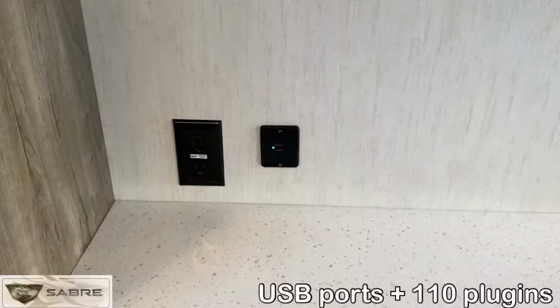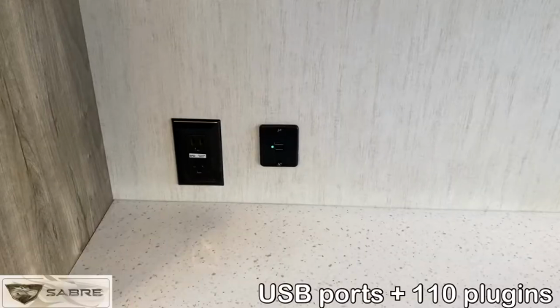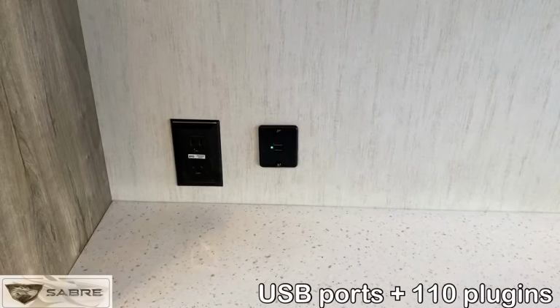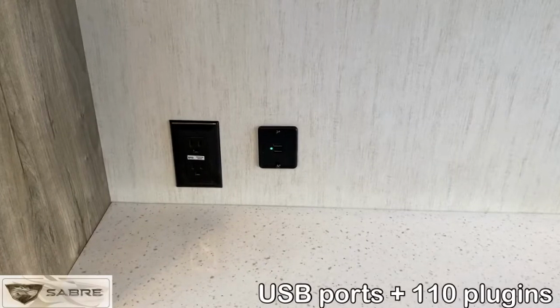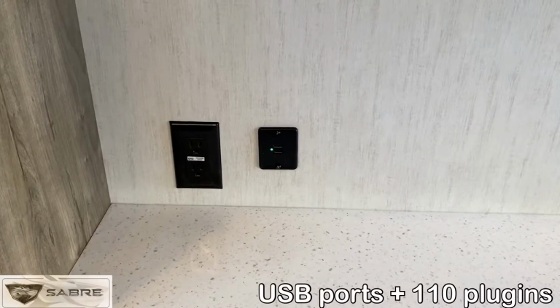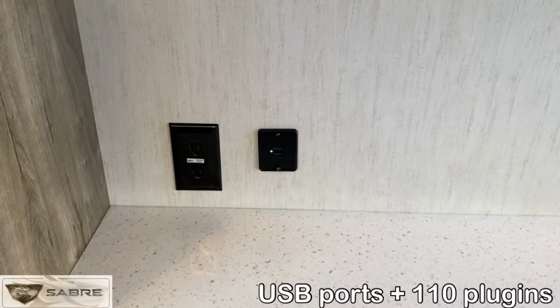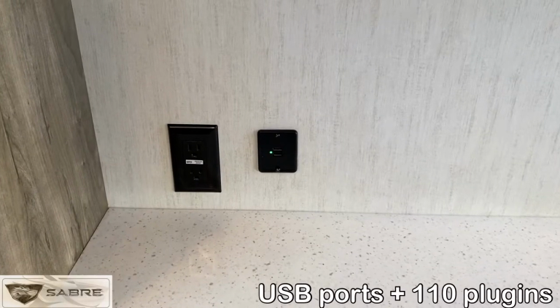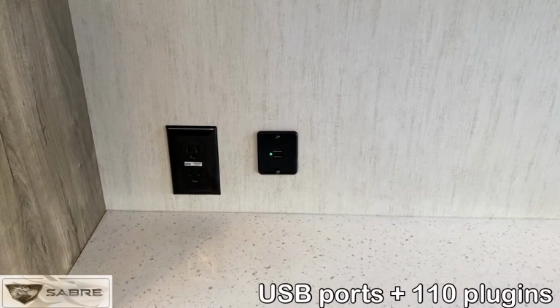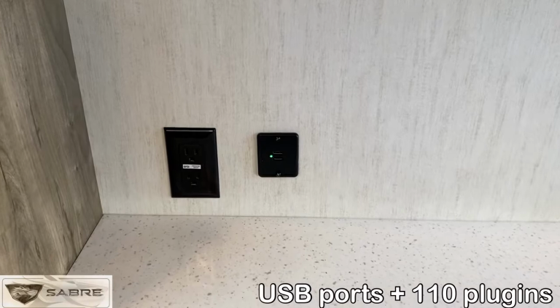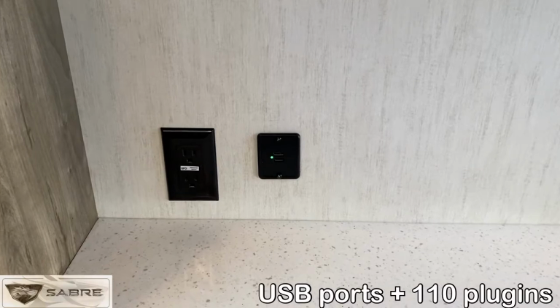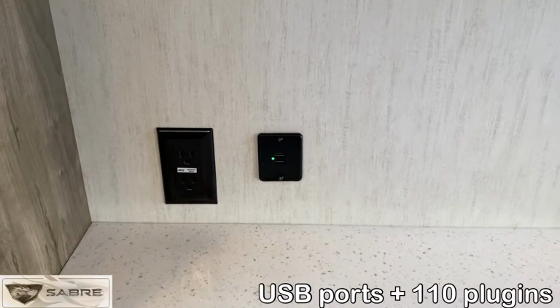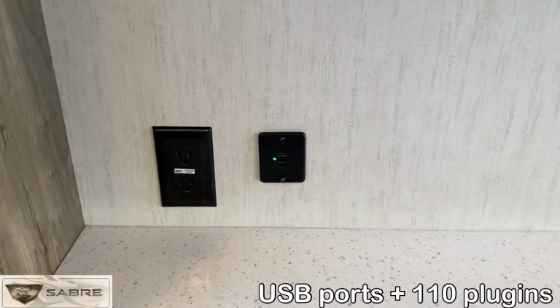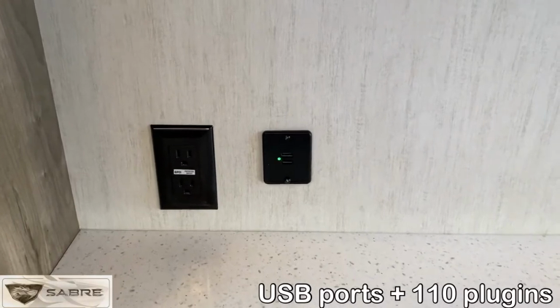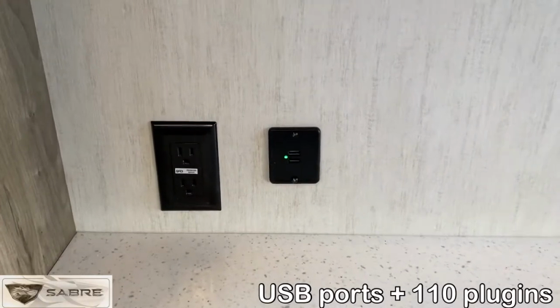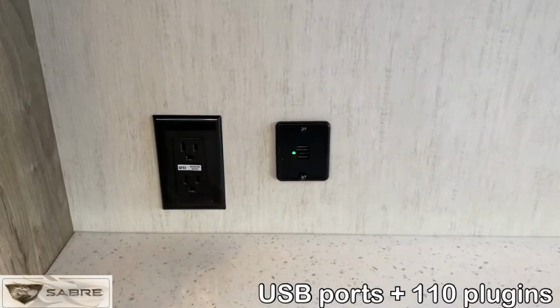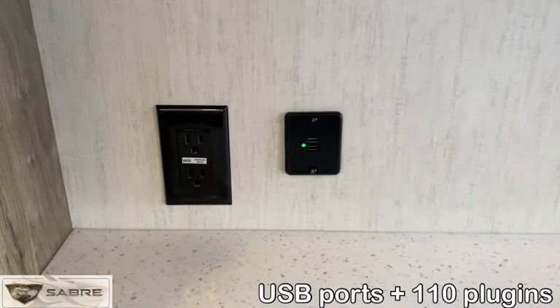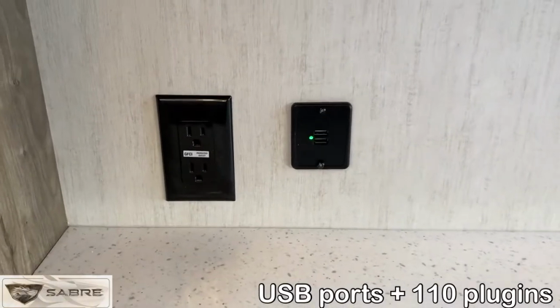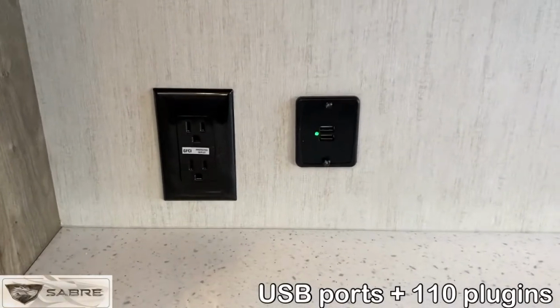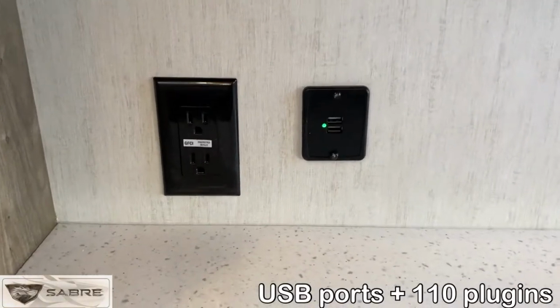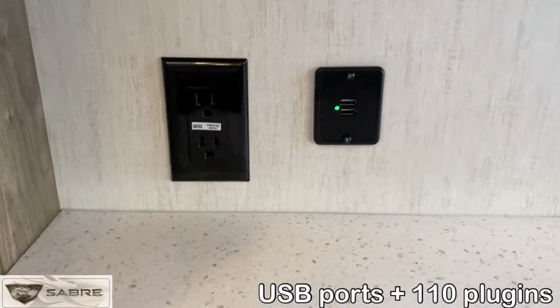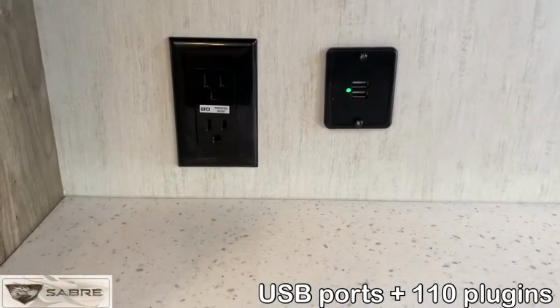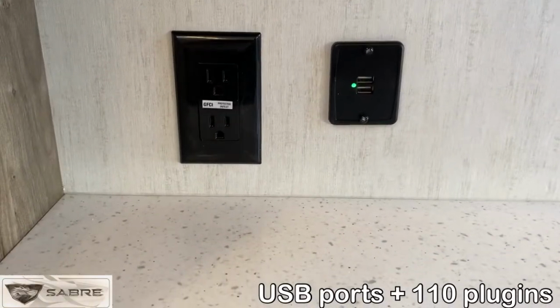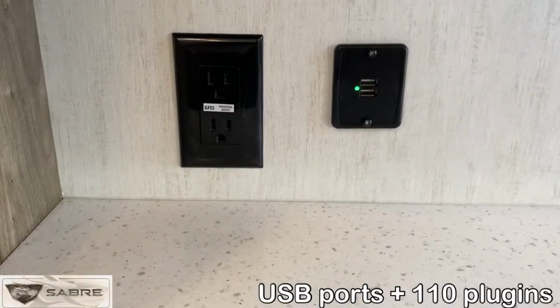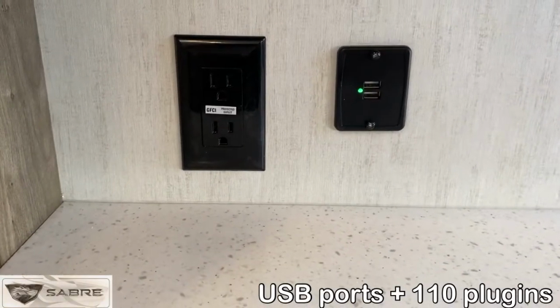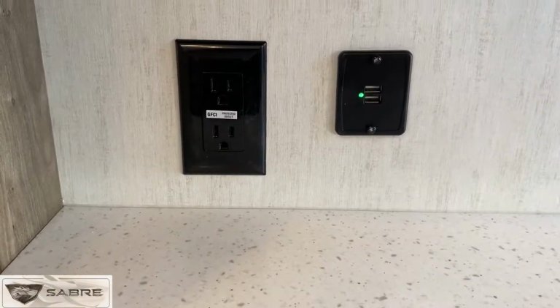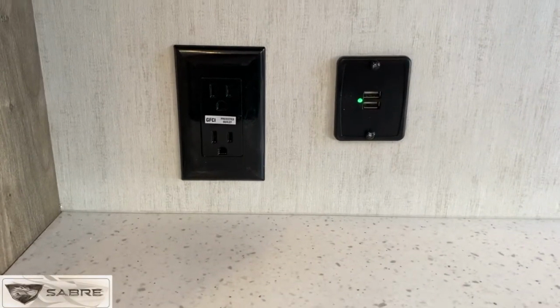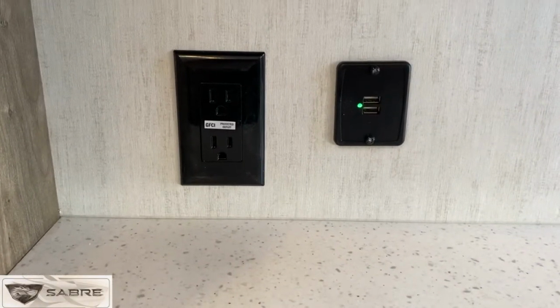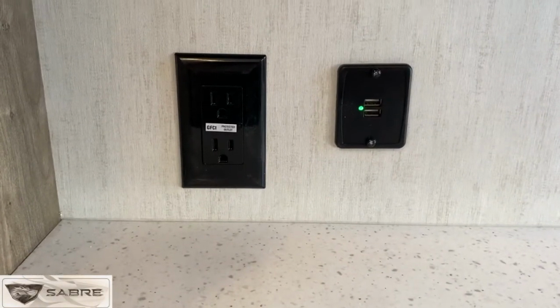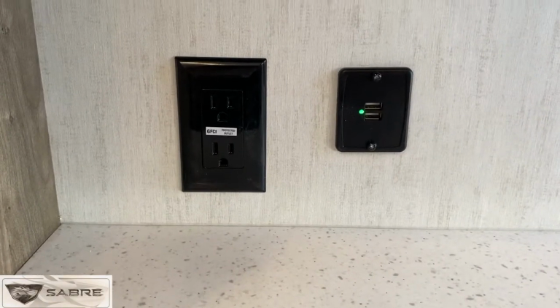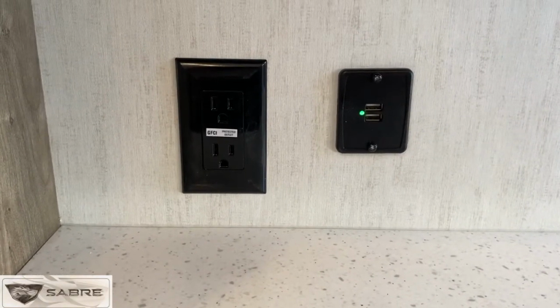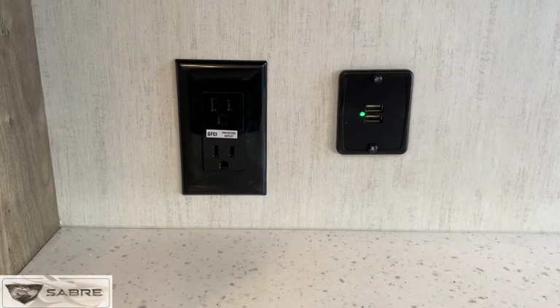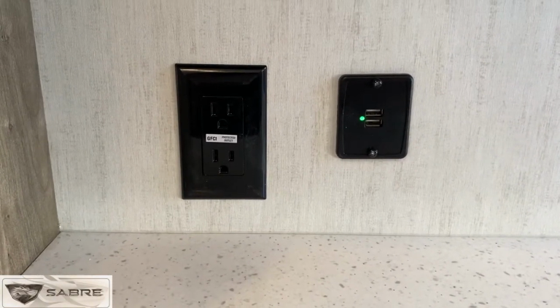We also use lots of dual USB ports and 110 plugins throughout the Saber for your devices.